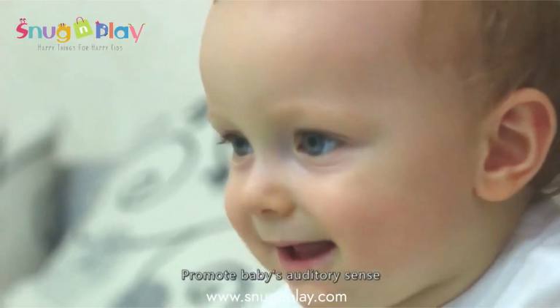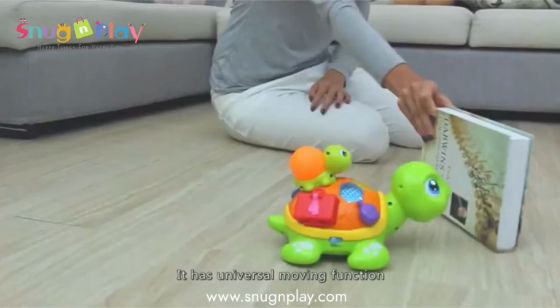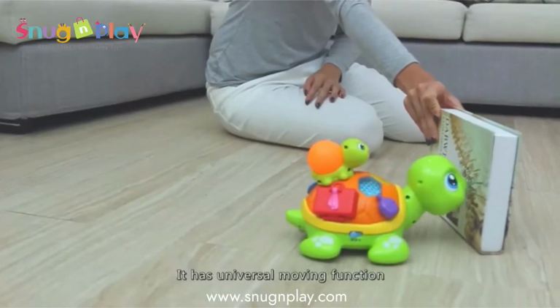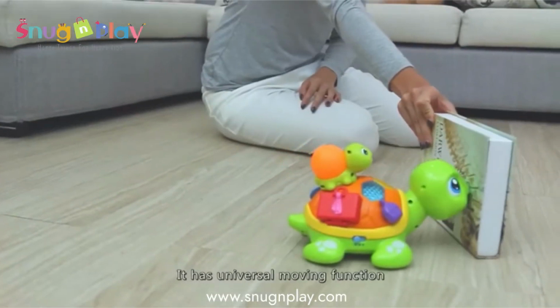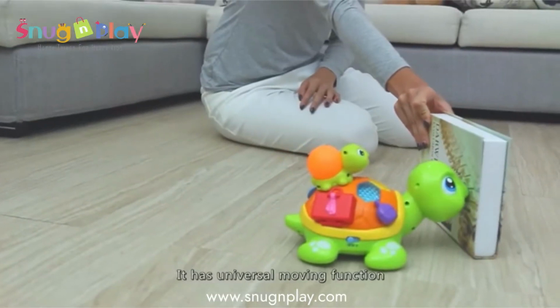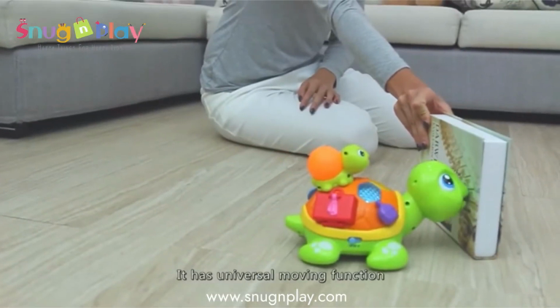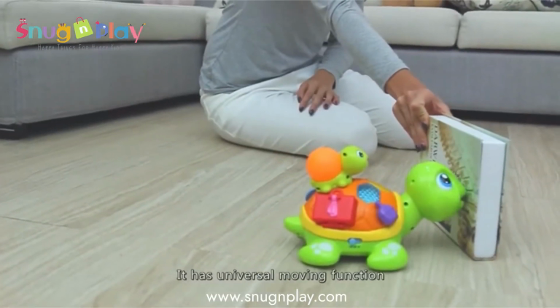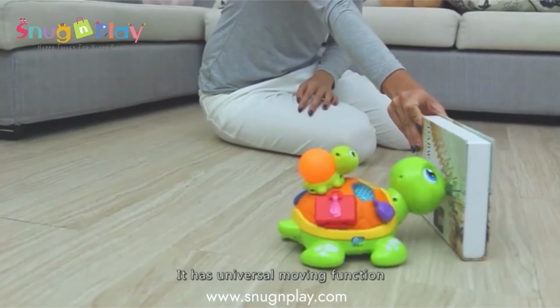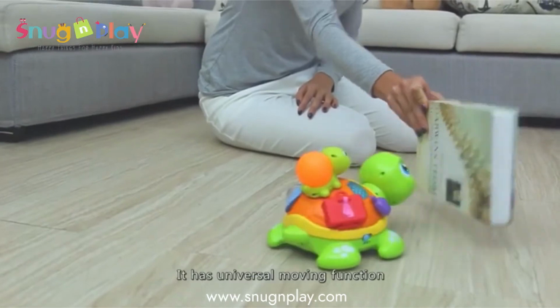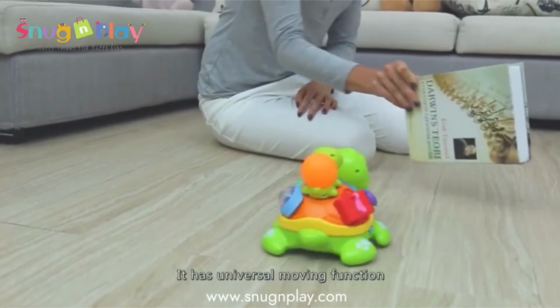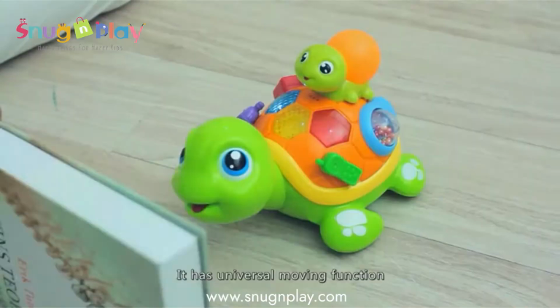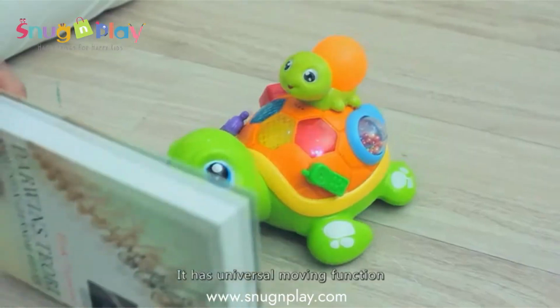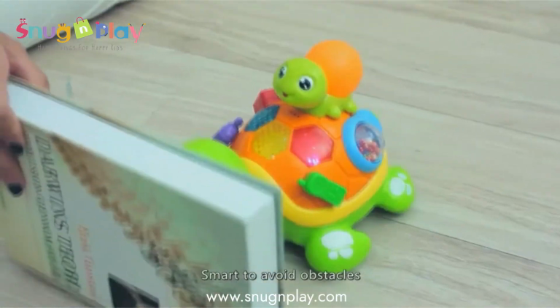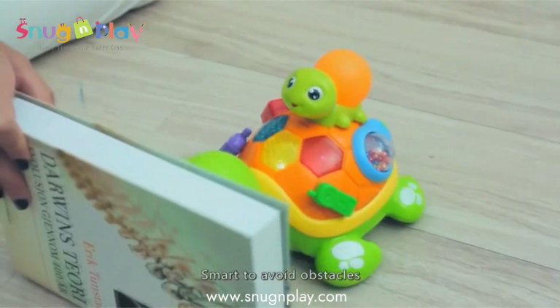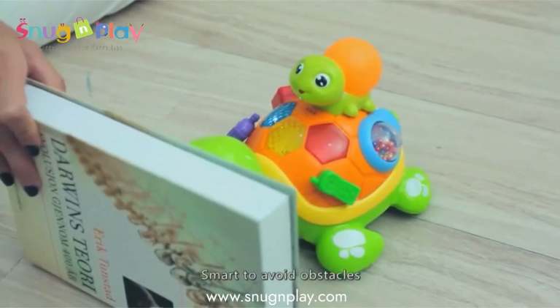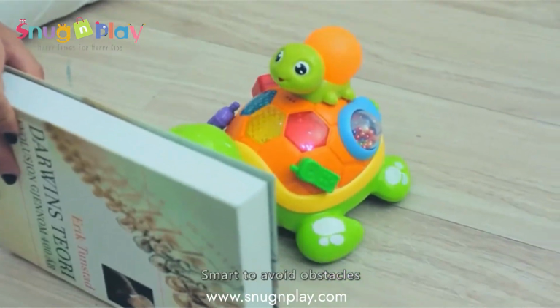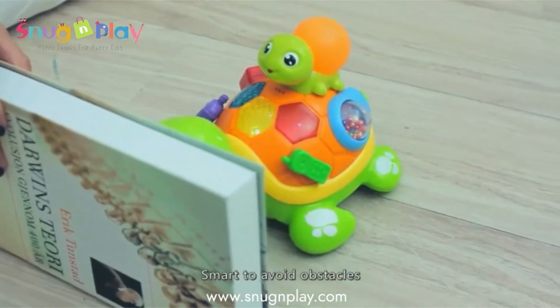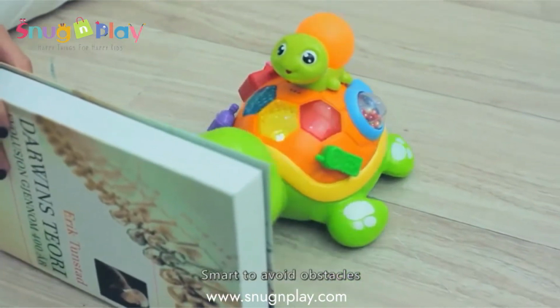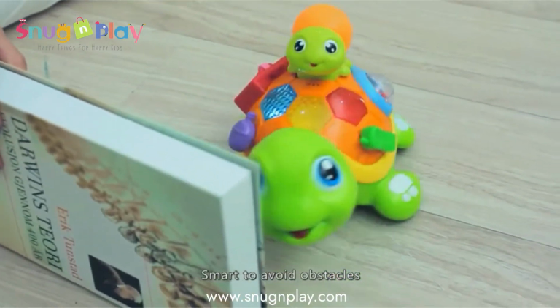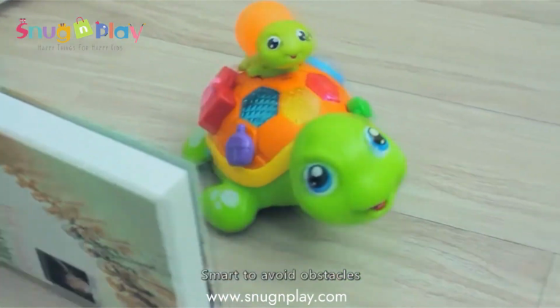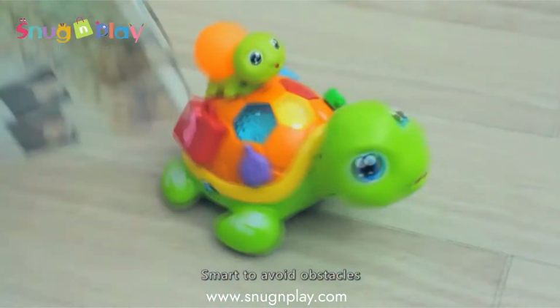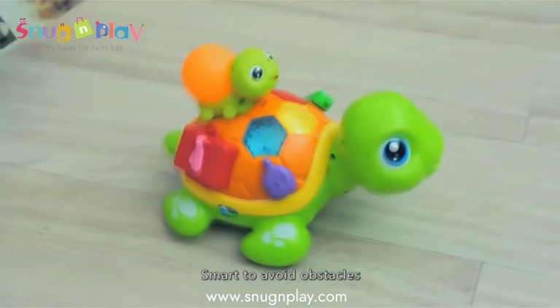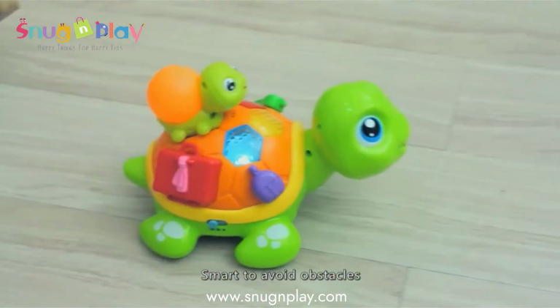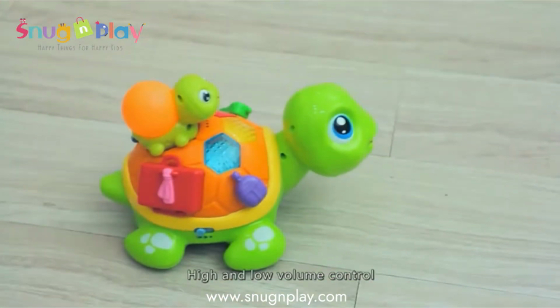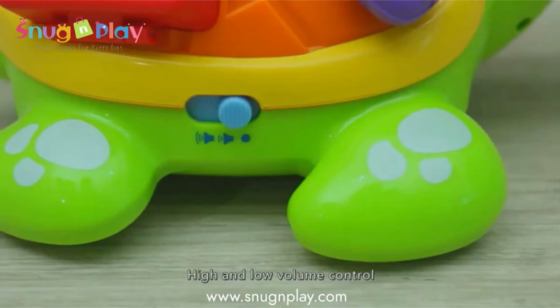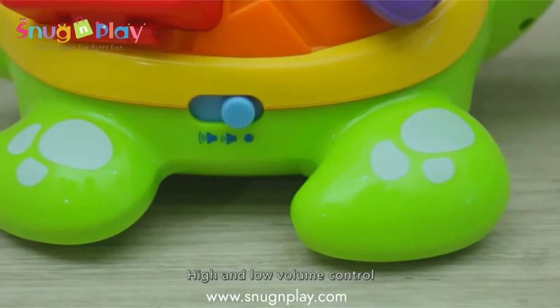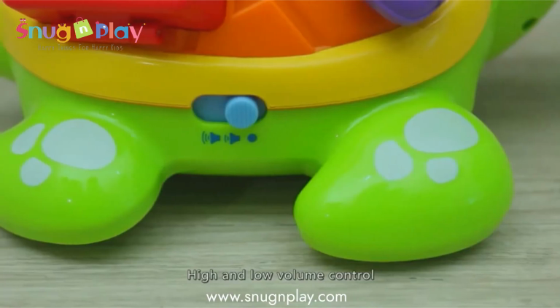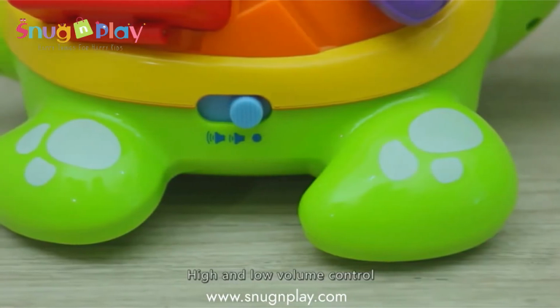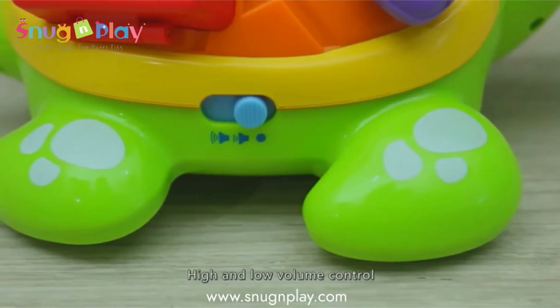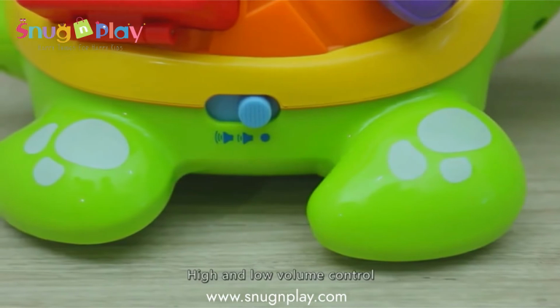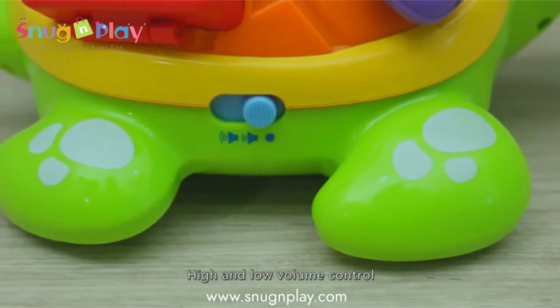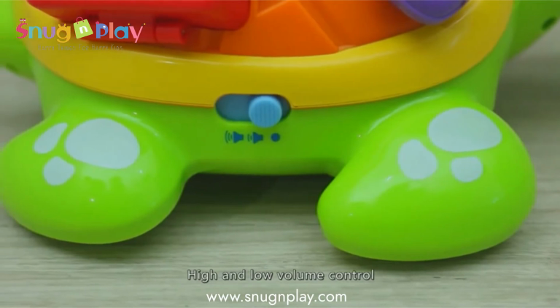It has a universal moving function and is smart to avoid obstacles. It also features high and low volume control.